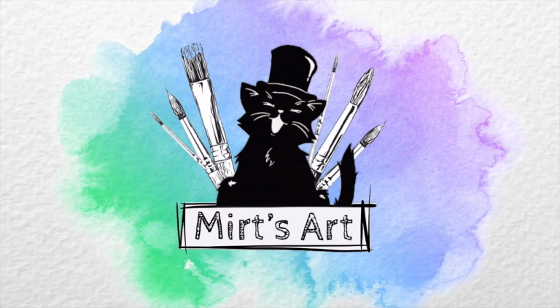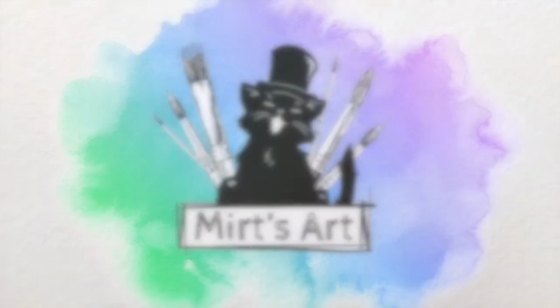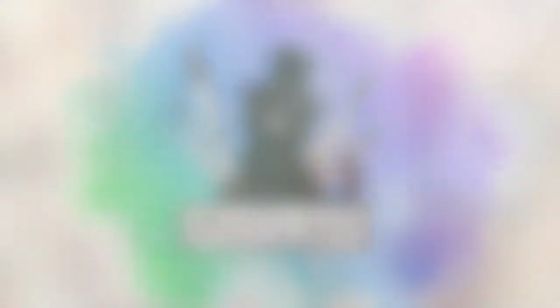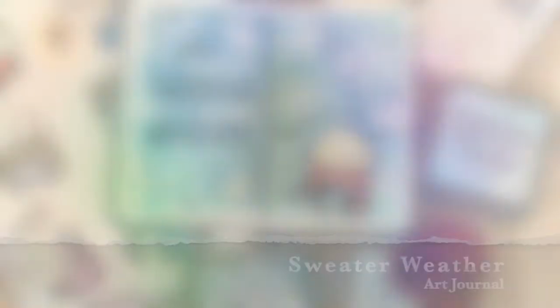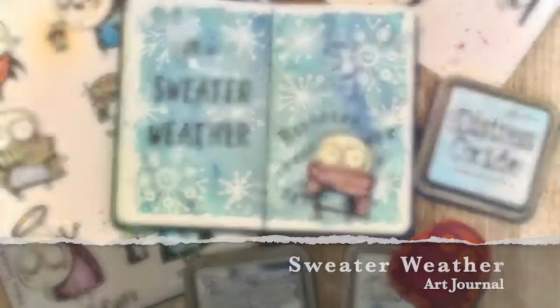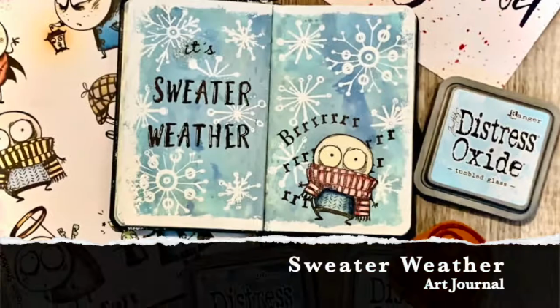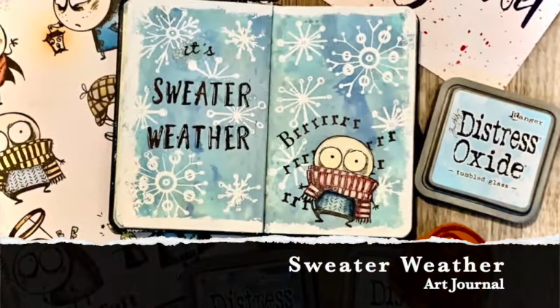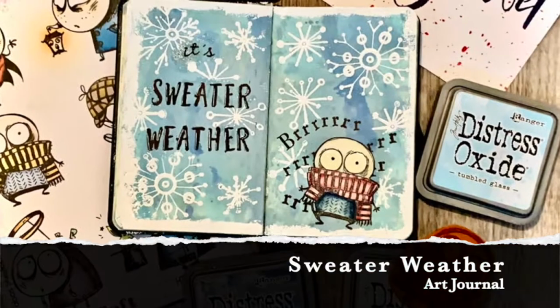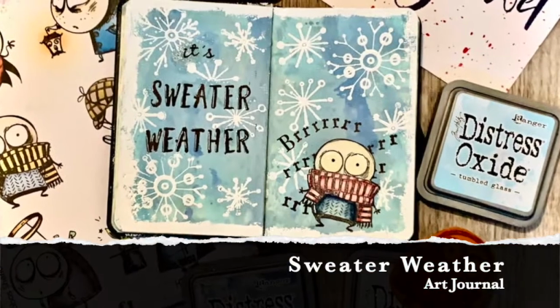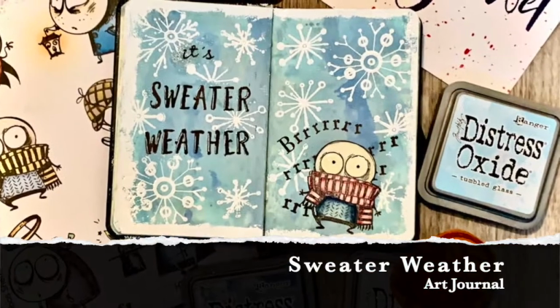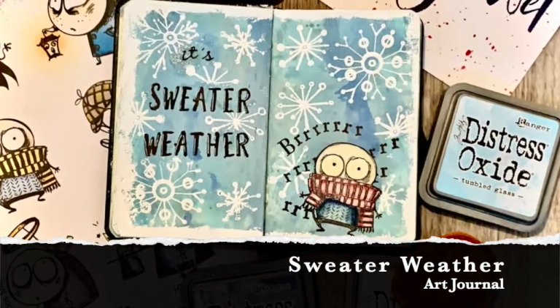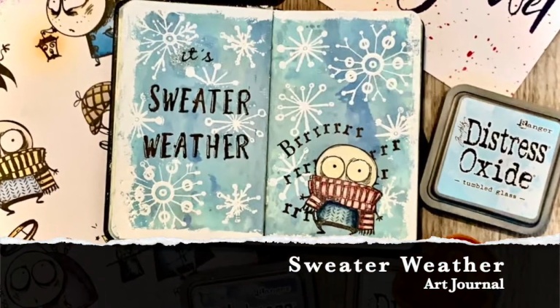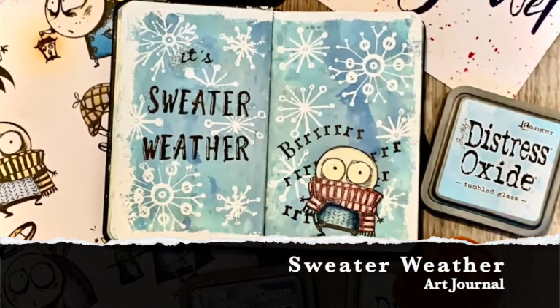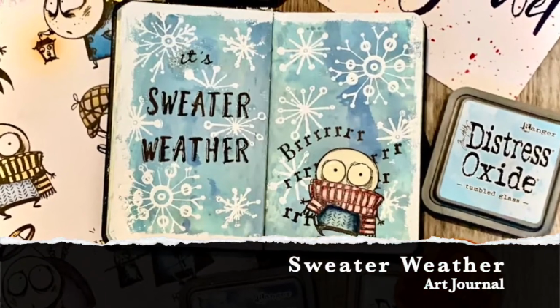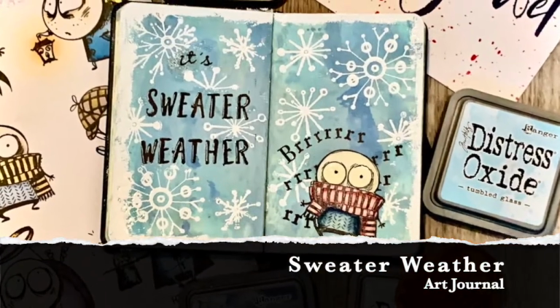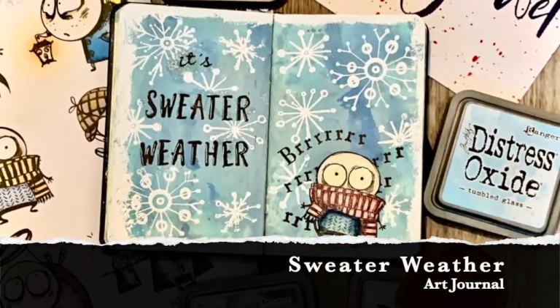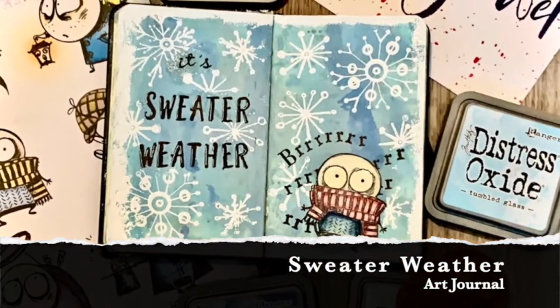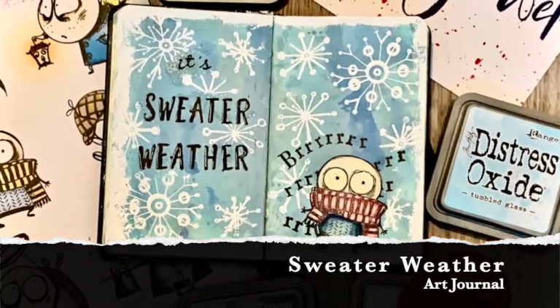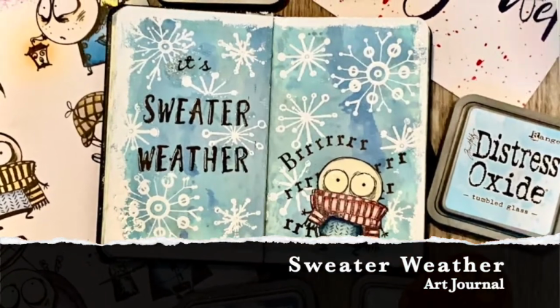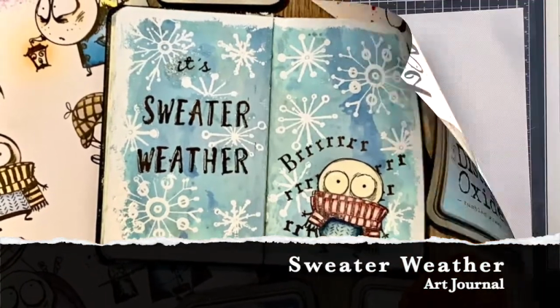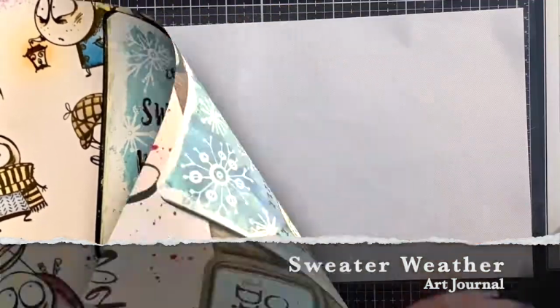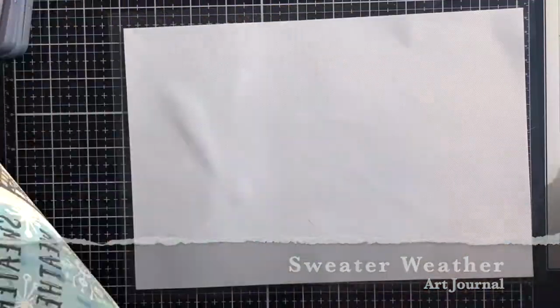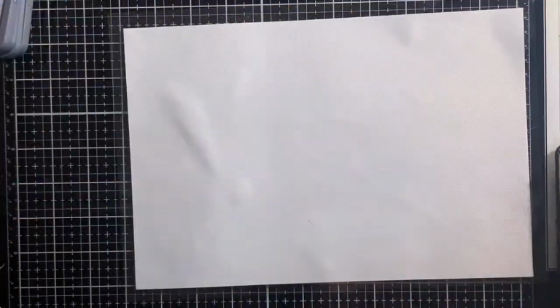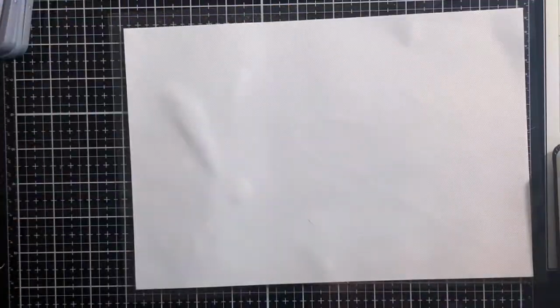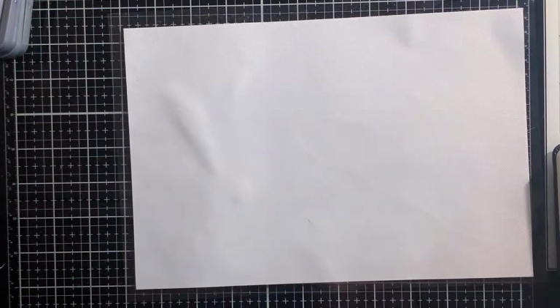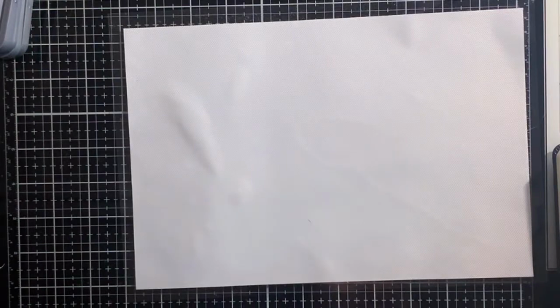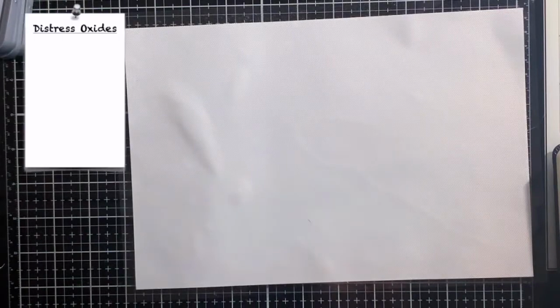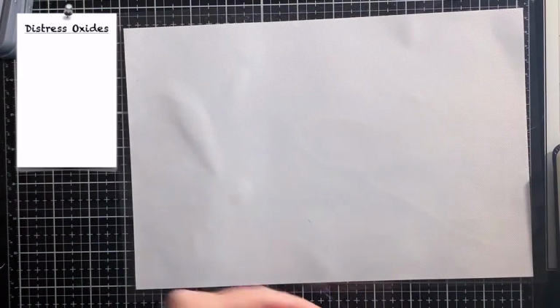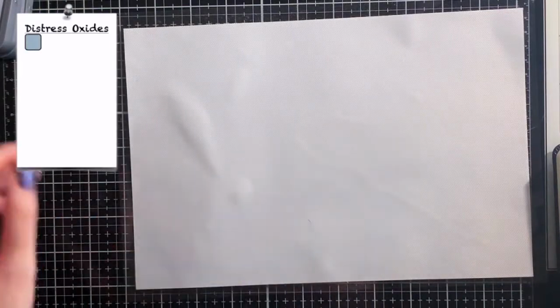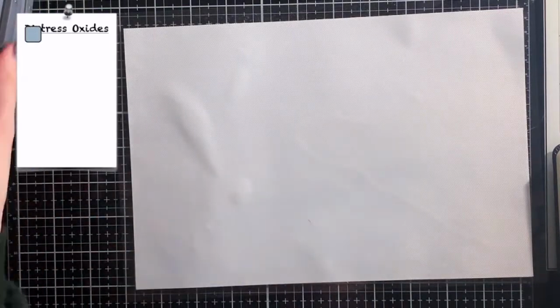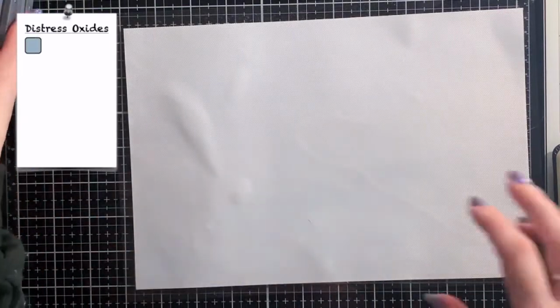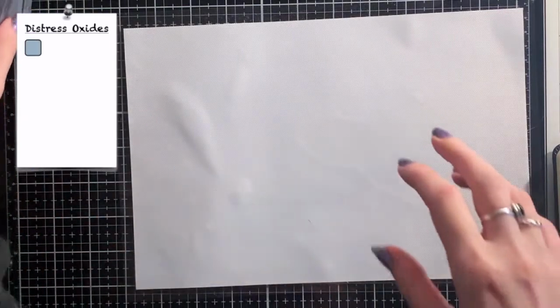Hello, Myrthe here and welcome to my channel! Today we're going to make this winter themed art journal page.